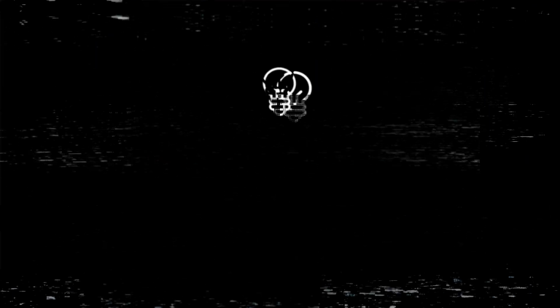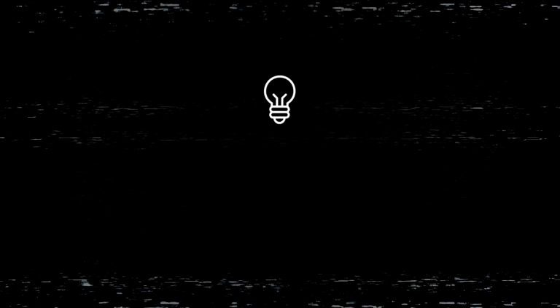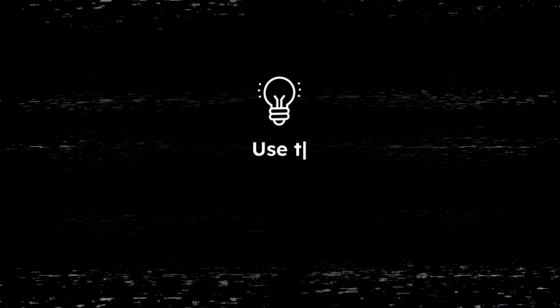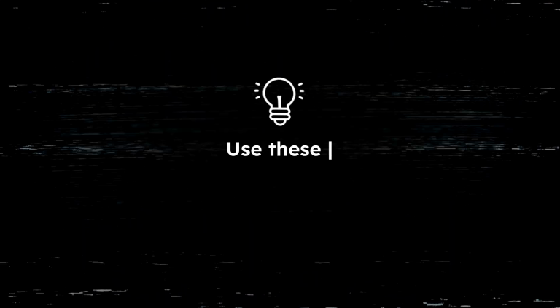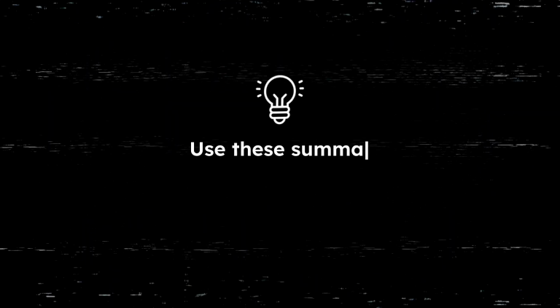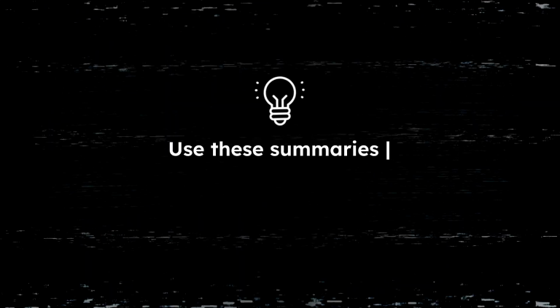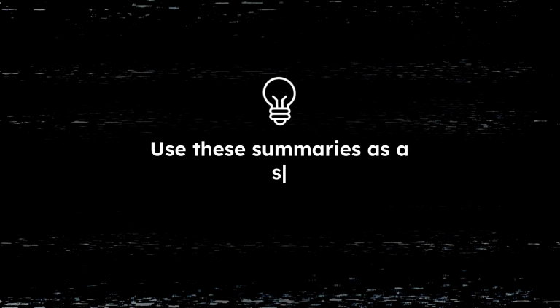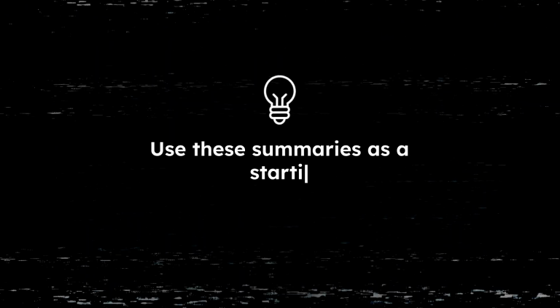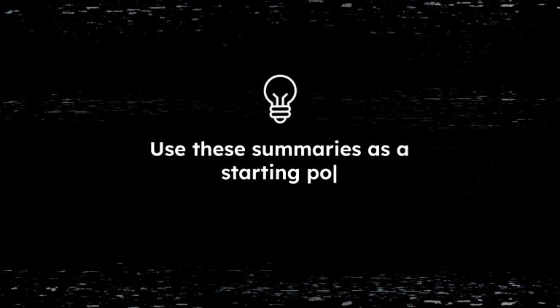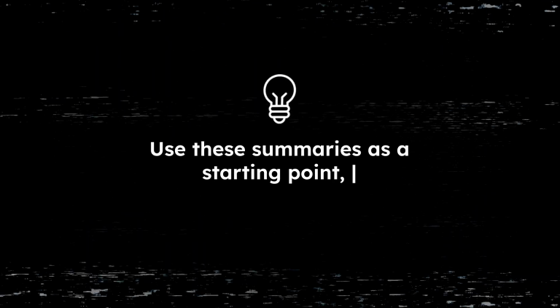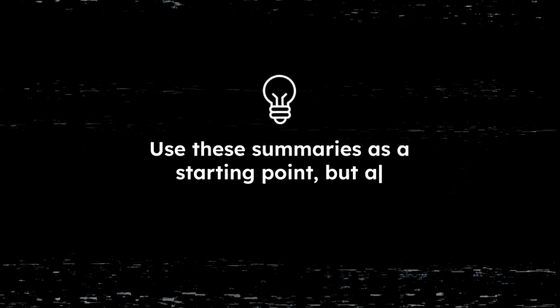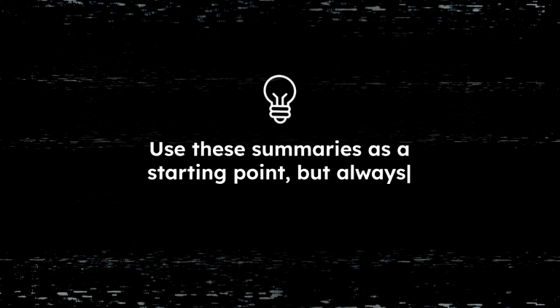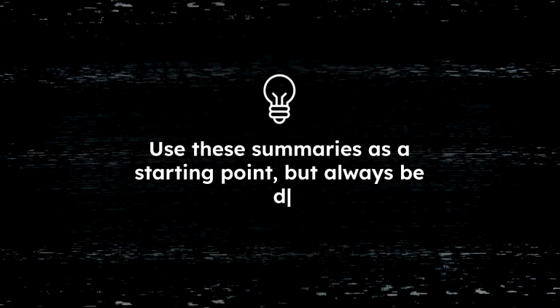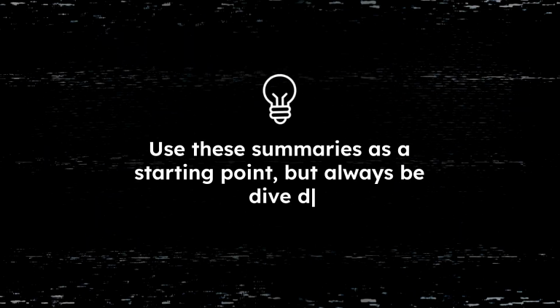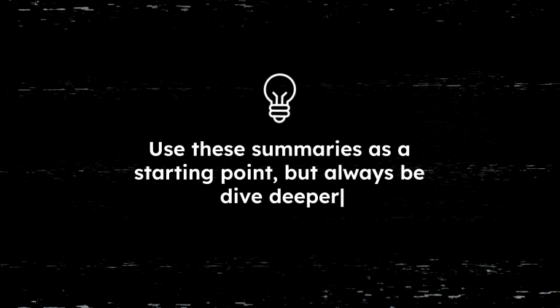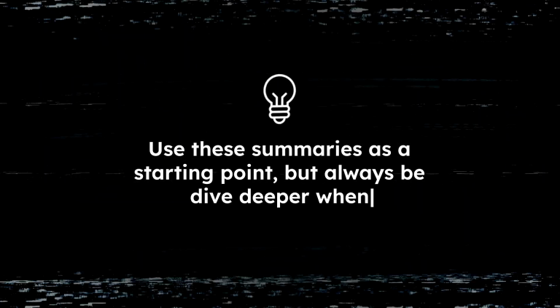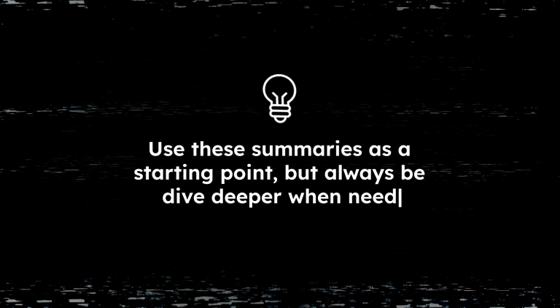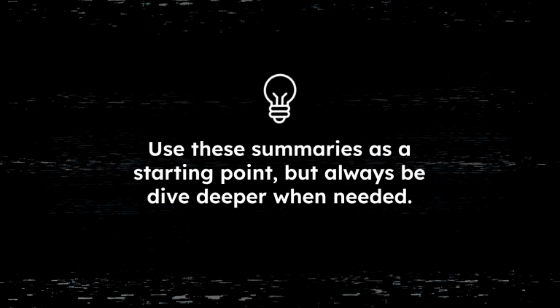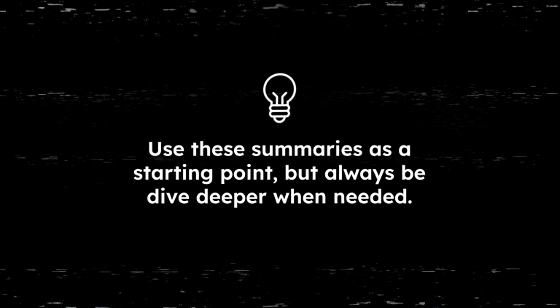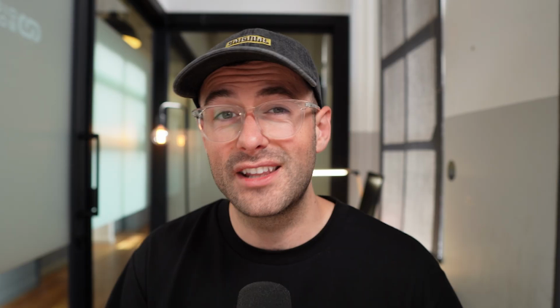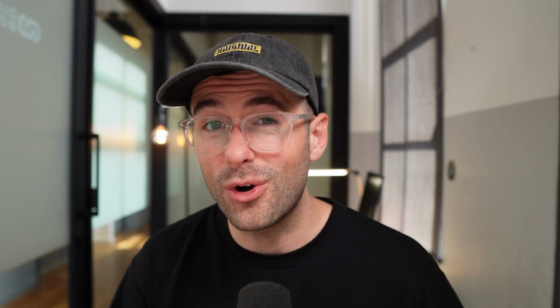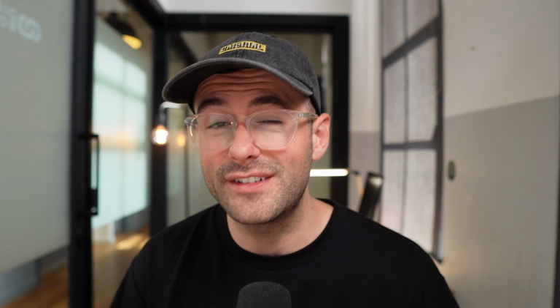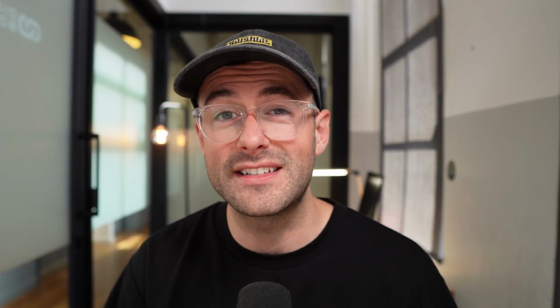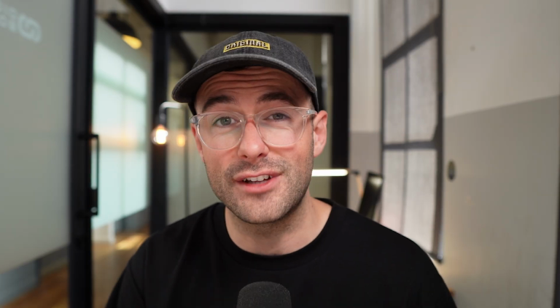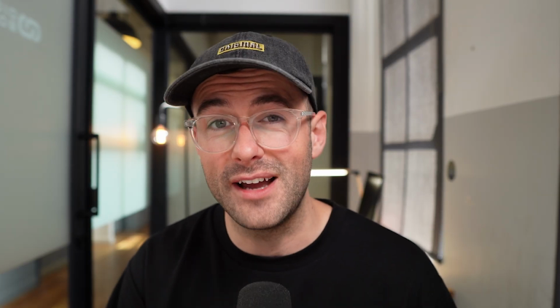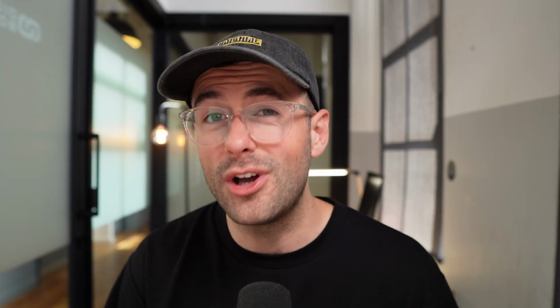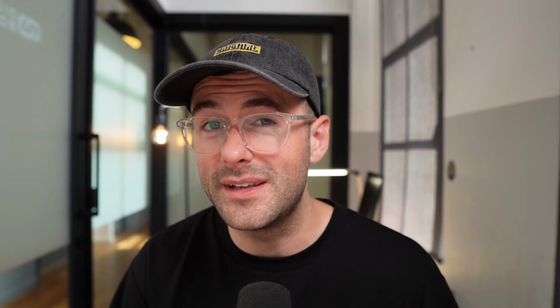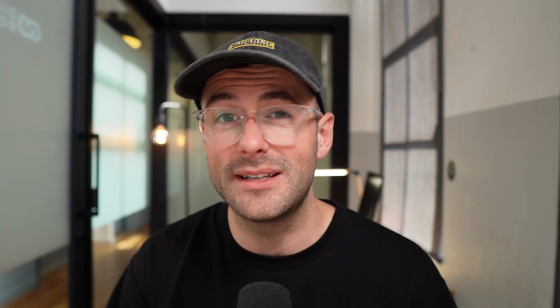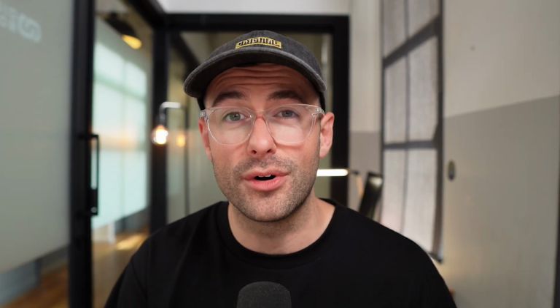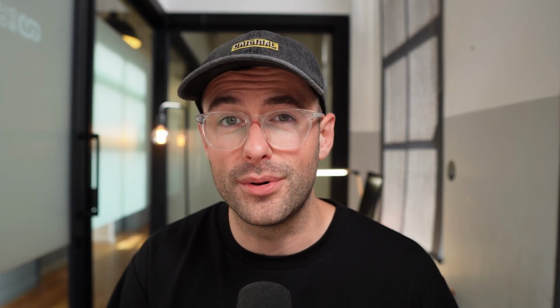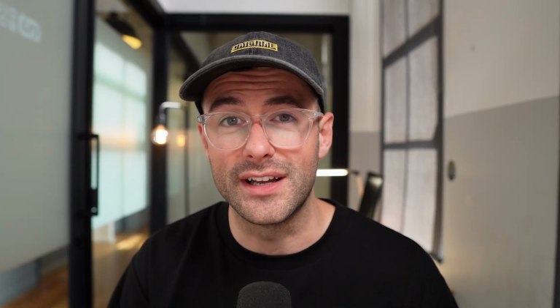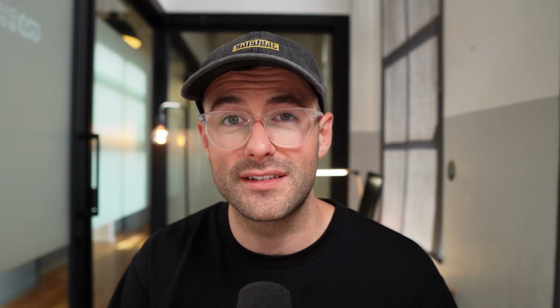Pro tip: use these summaries as a starting point, but always dive deeper if needed. The goal is to save time, not miss important points.